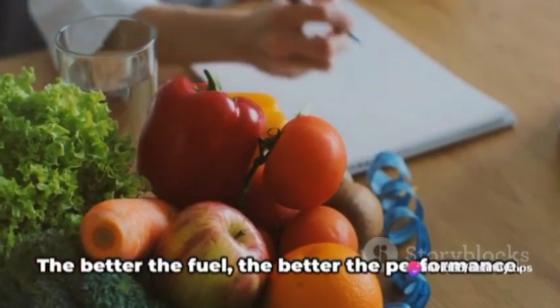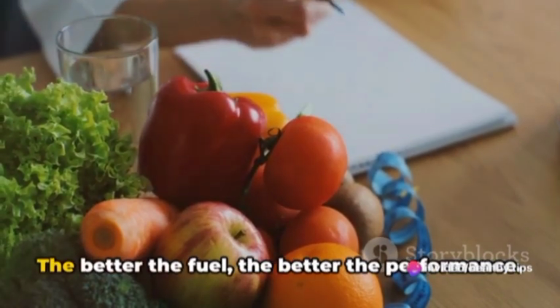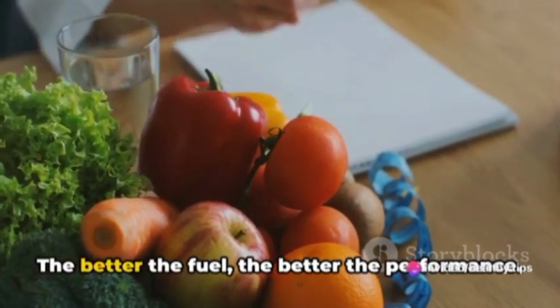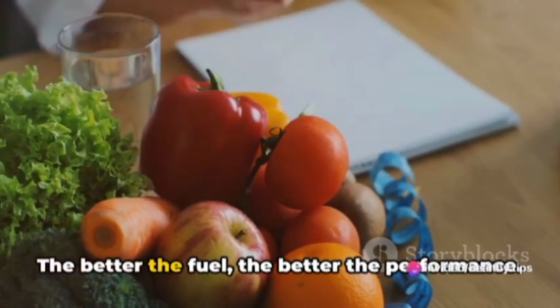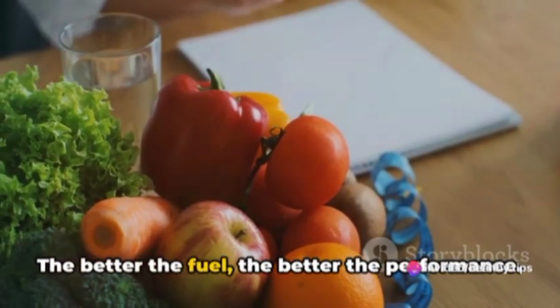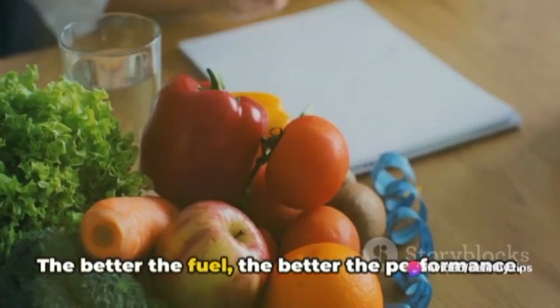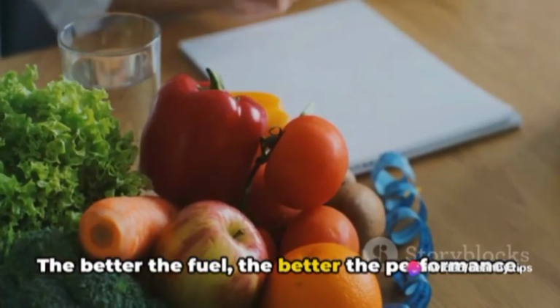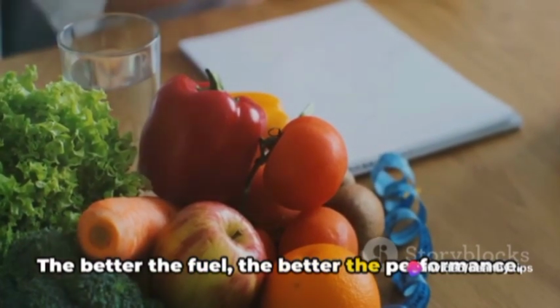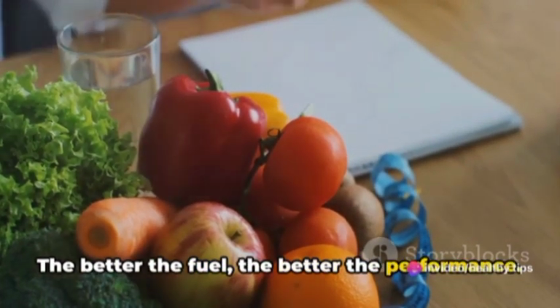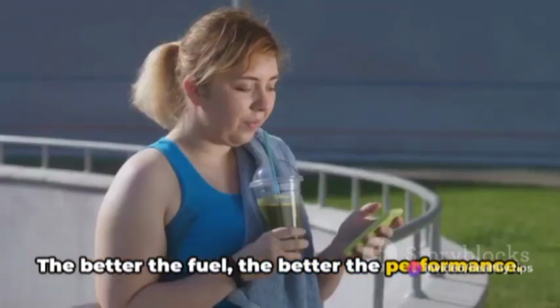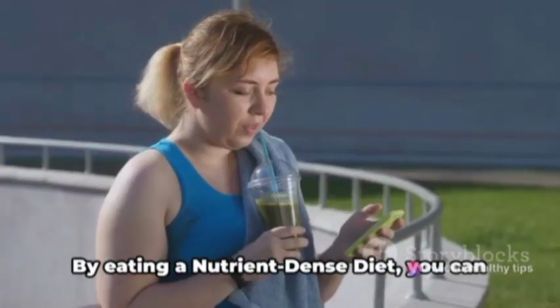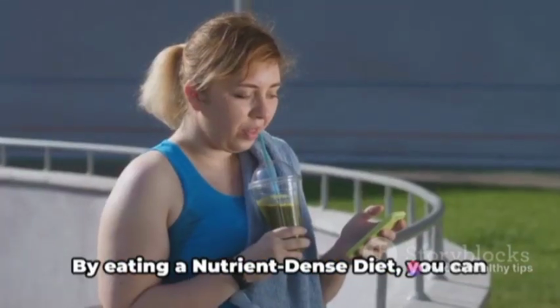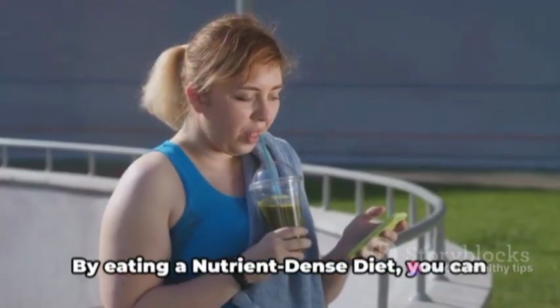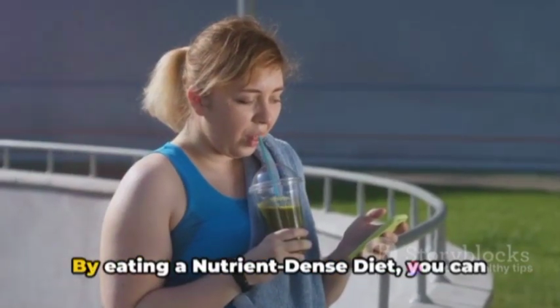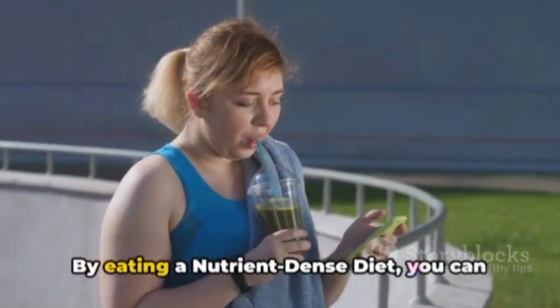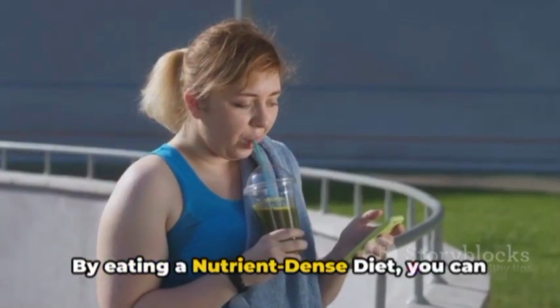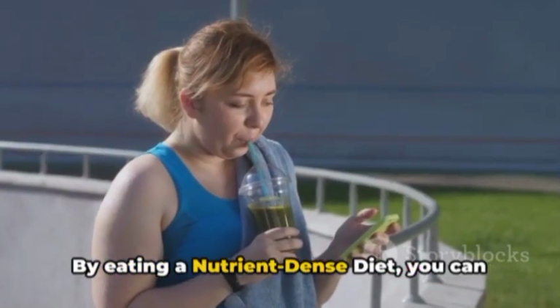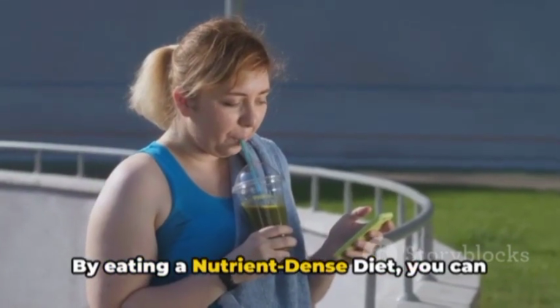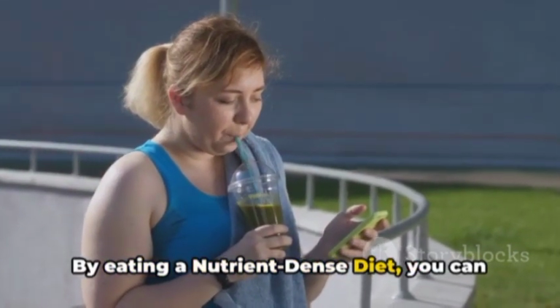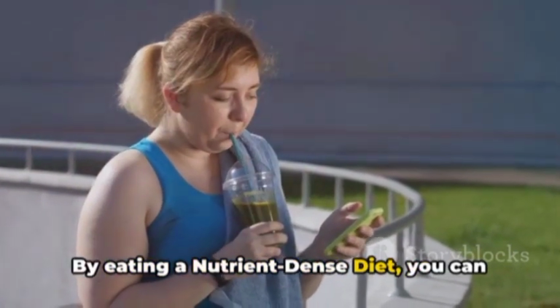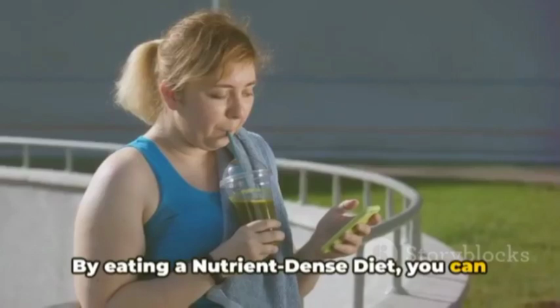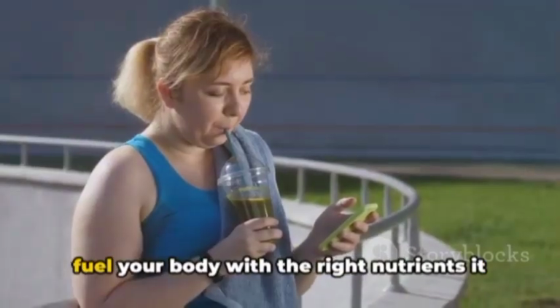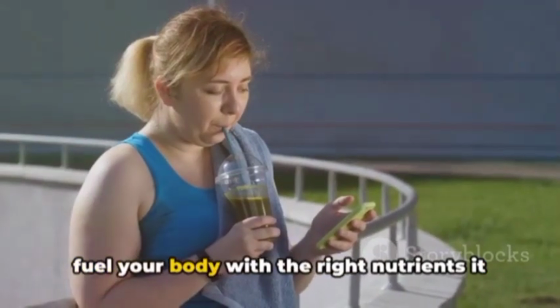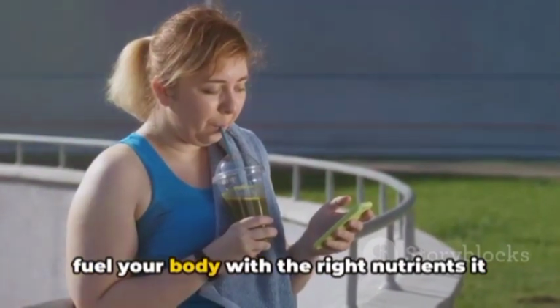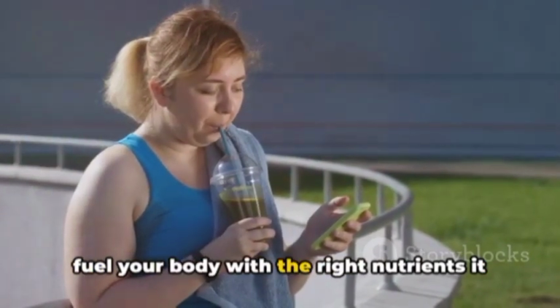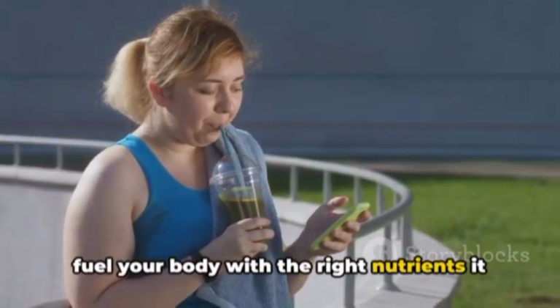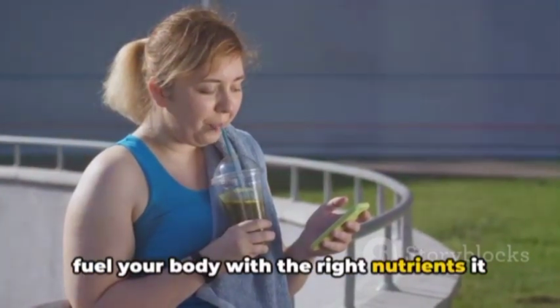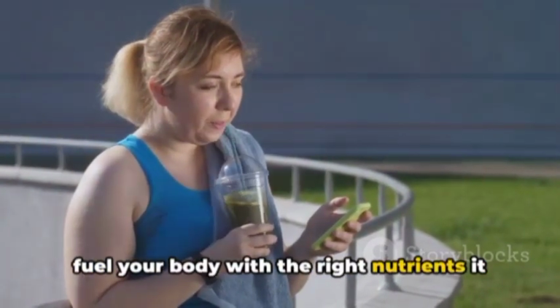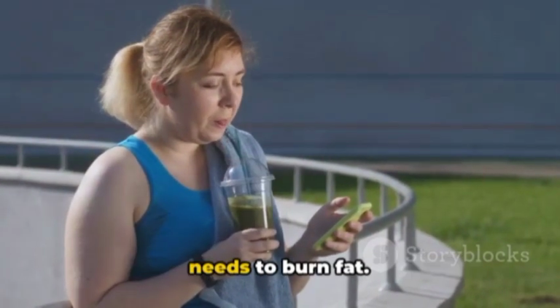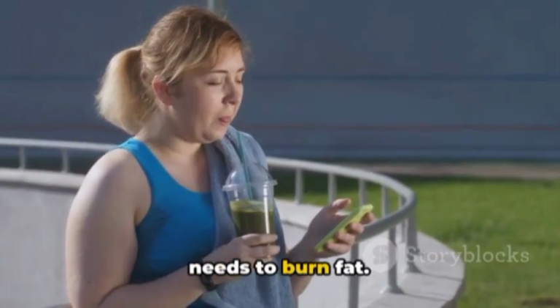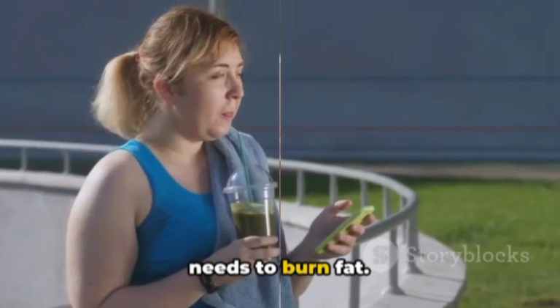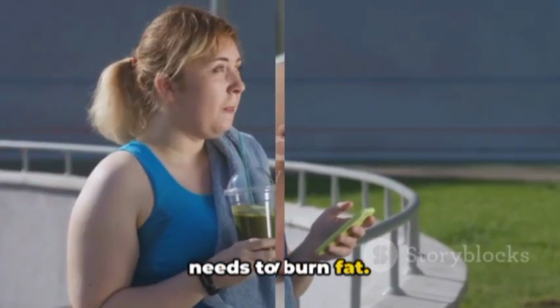By eating whole, unprocessed foods, you're giving your body the best fuel possible. It's like putting premium gas in your car — the better the fuel, the better the performance. By eating a nutrient-dense diet, you can fuel your body with the right nutrients it needs to burn fat.